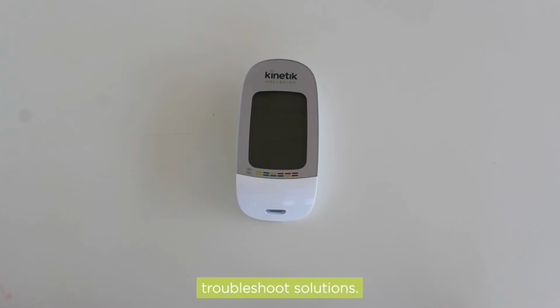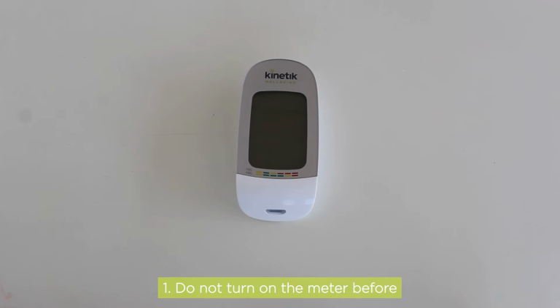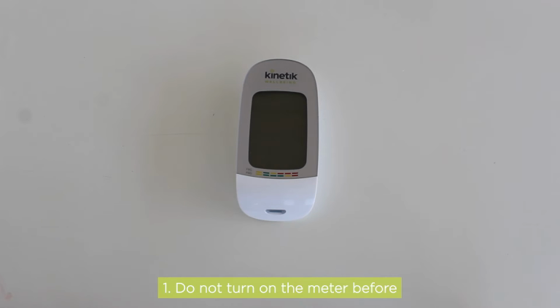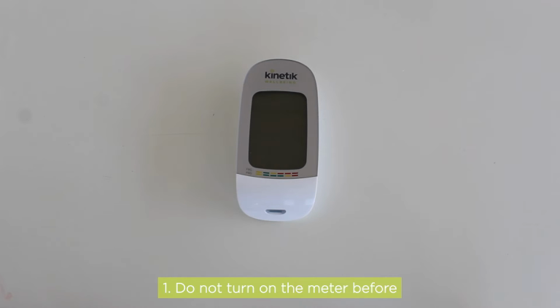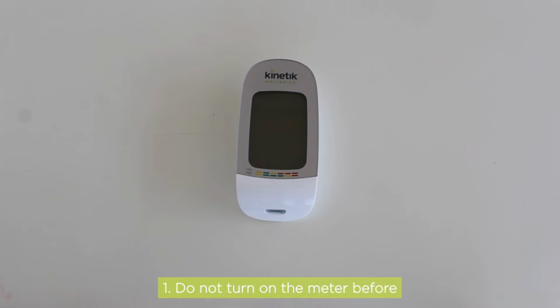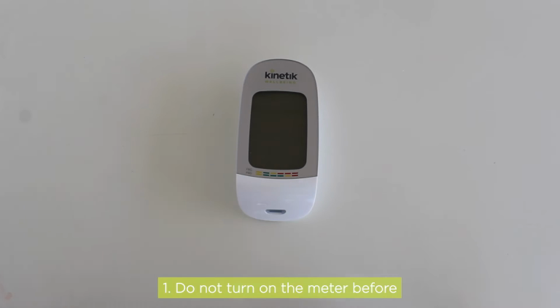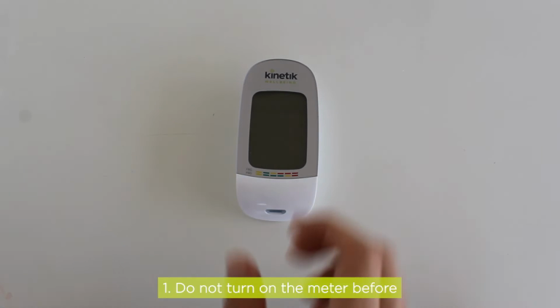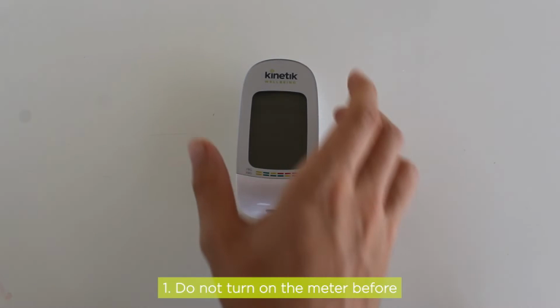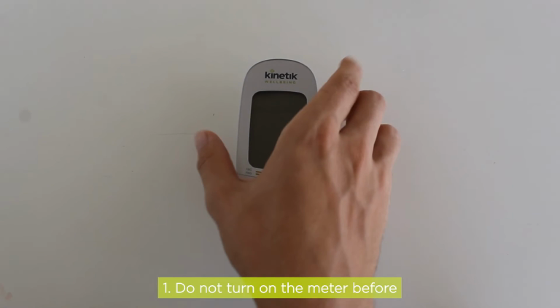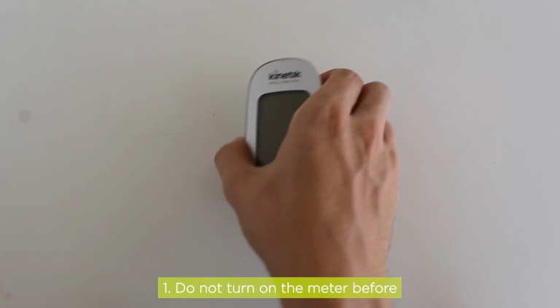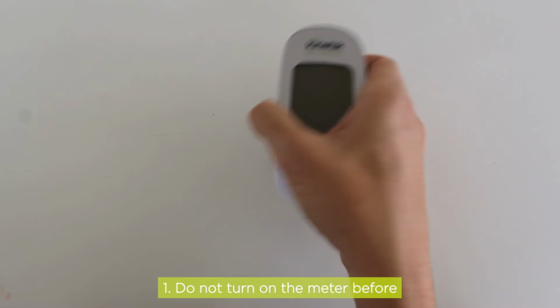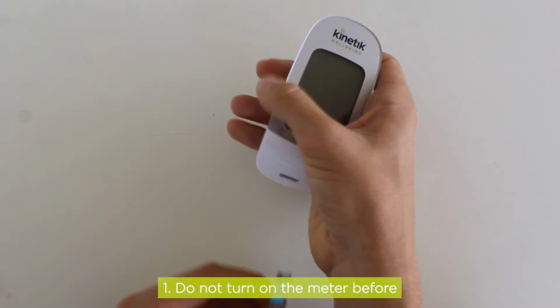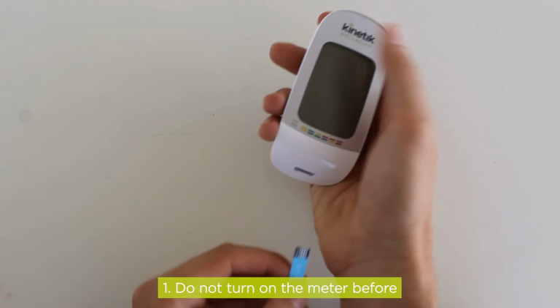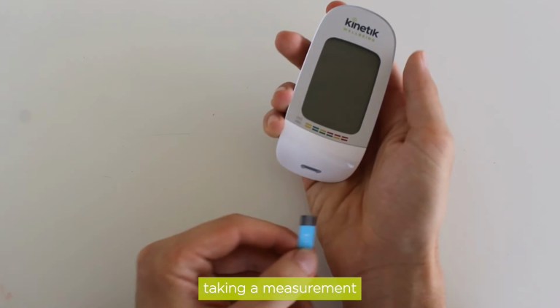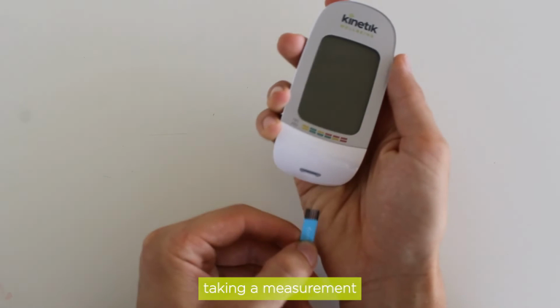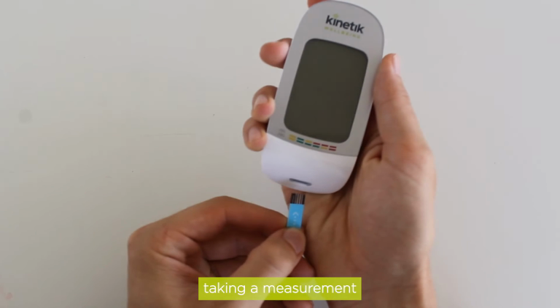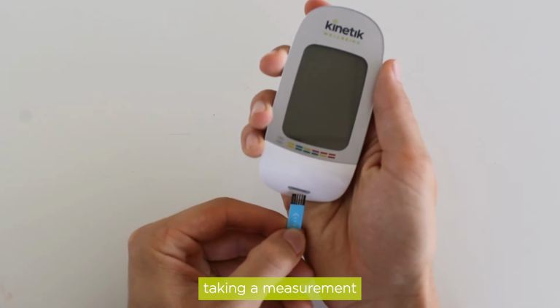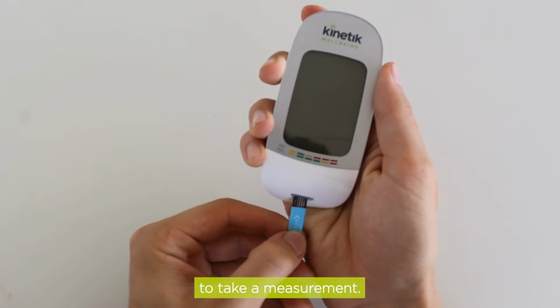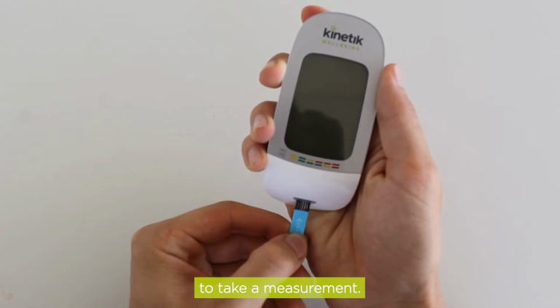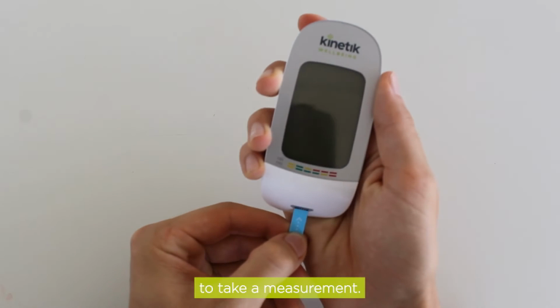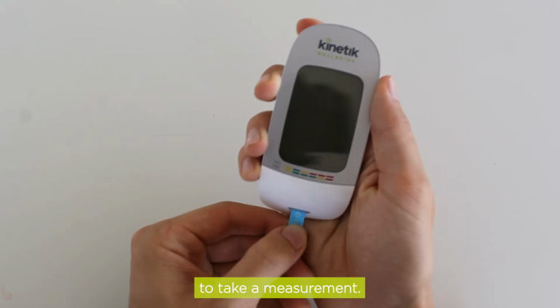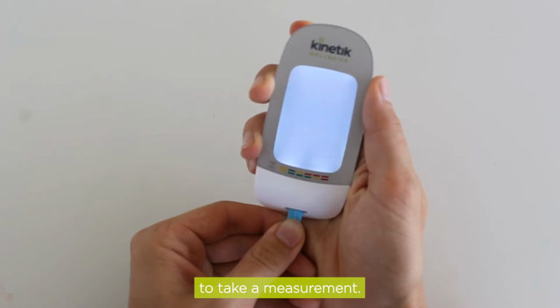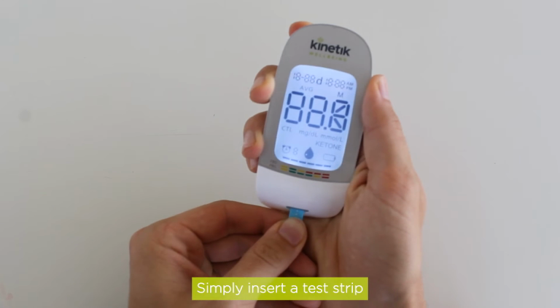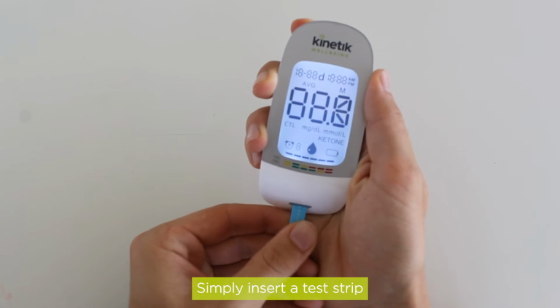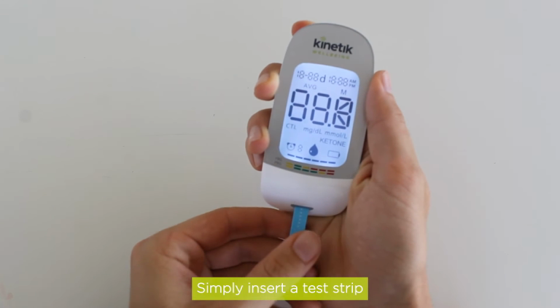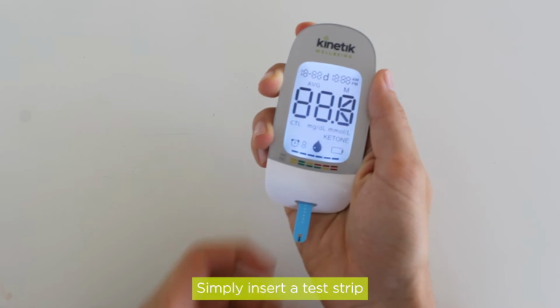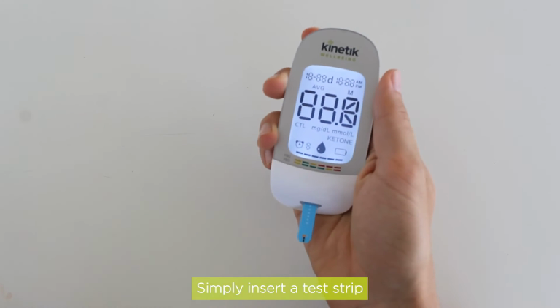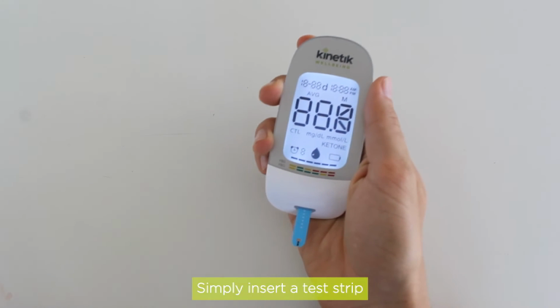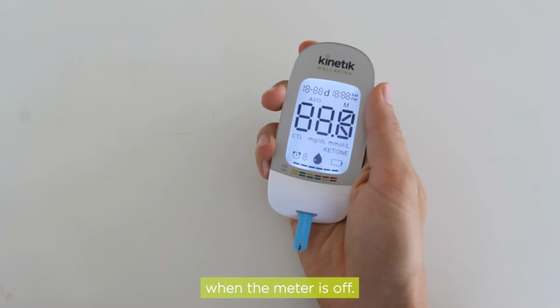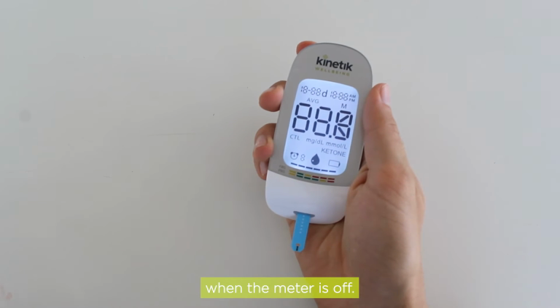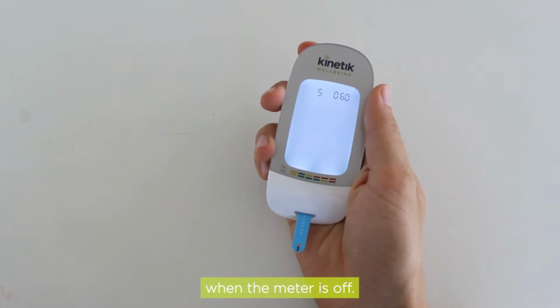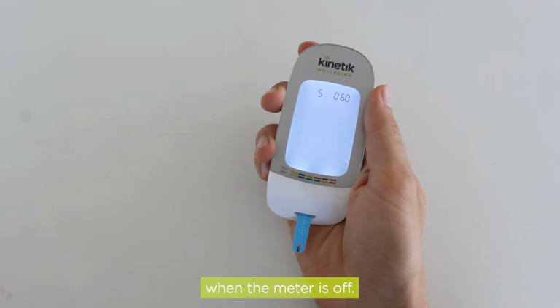1. Do not turn on the meter before taking a measurement. To take a measurement, simply insert a test strip when the meter is off.